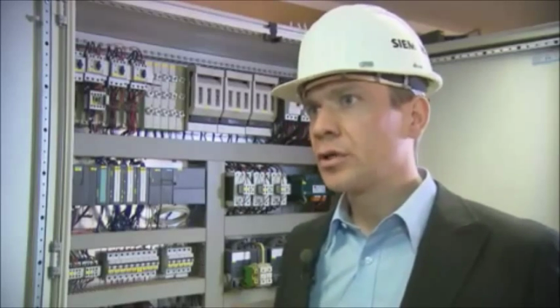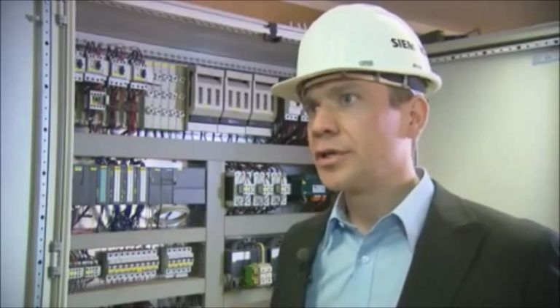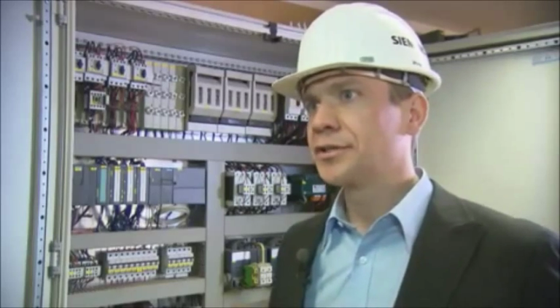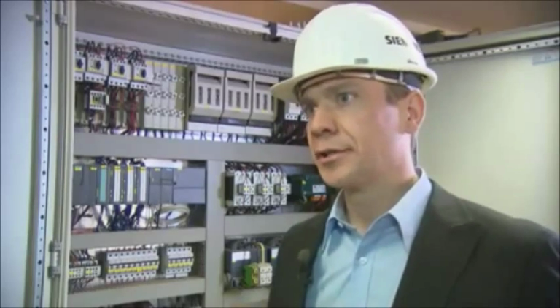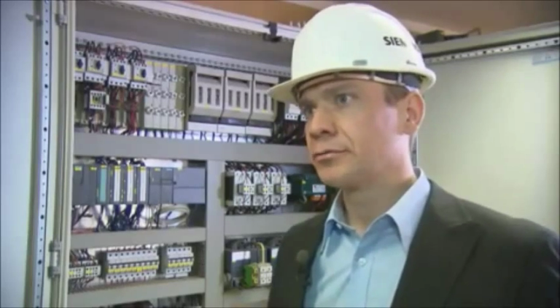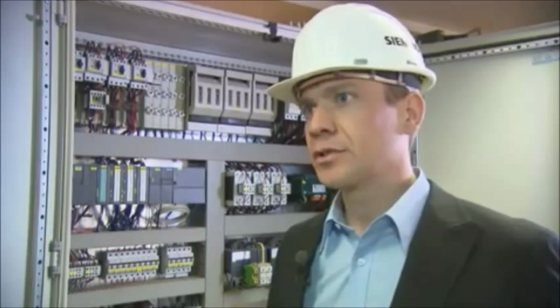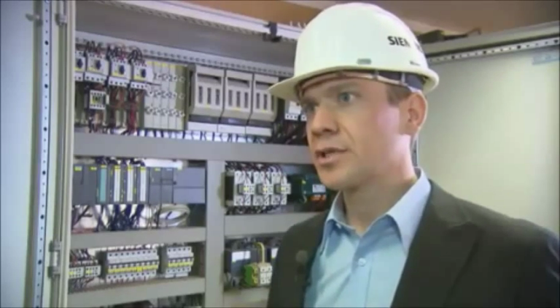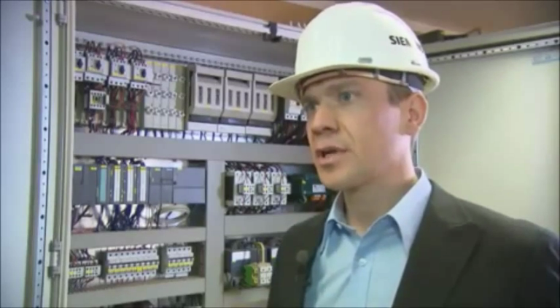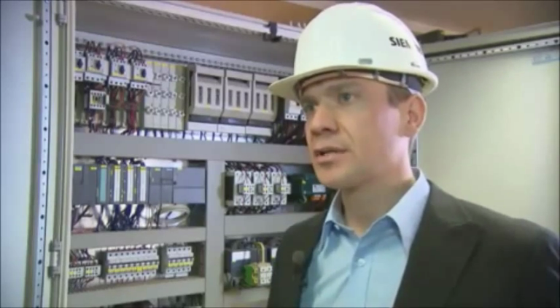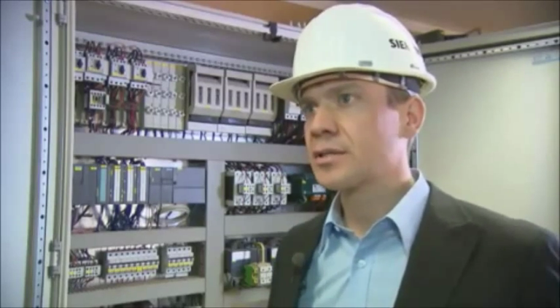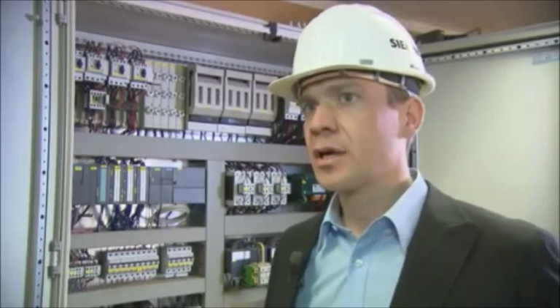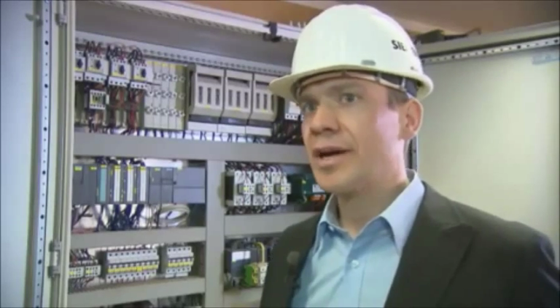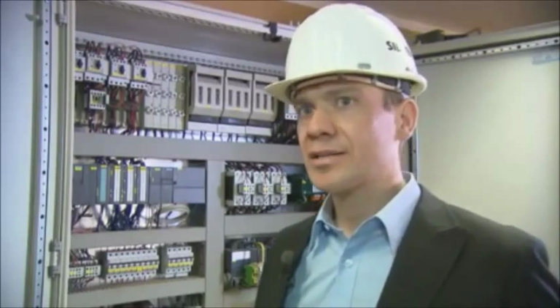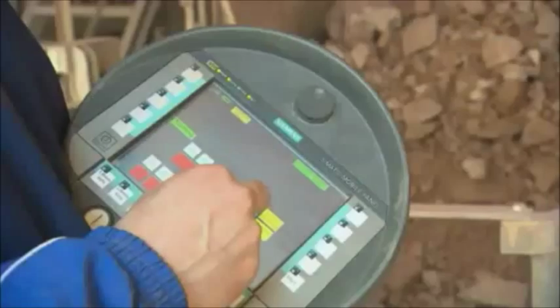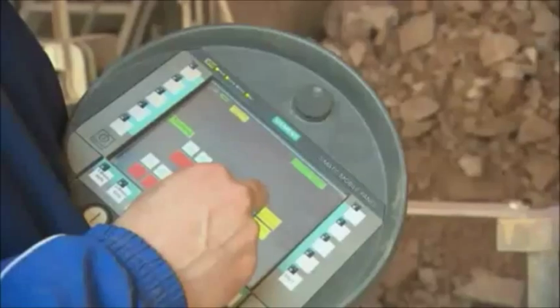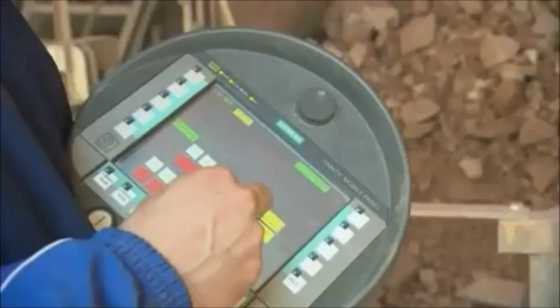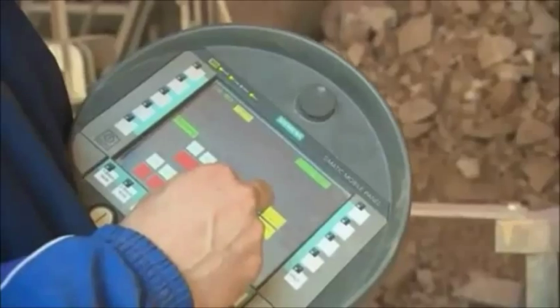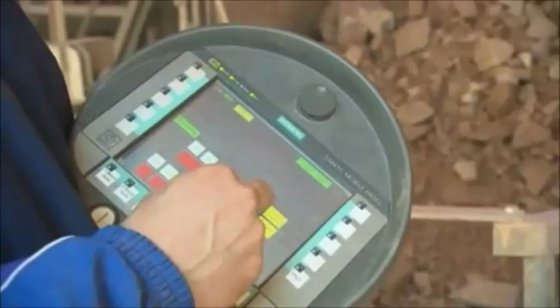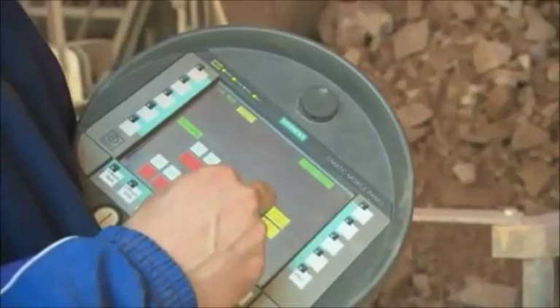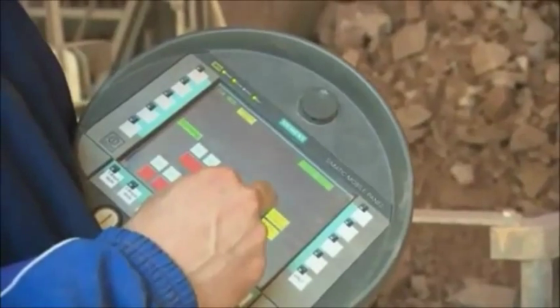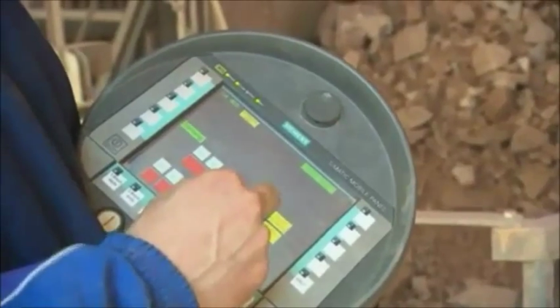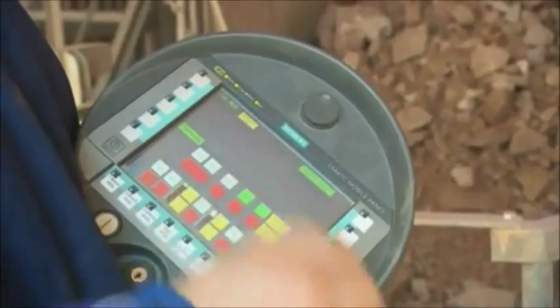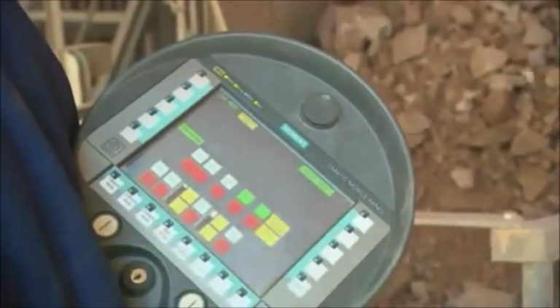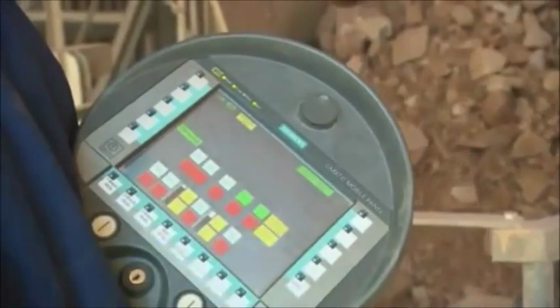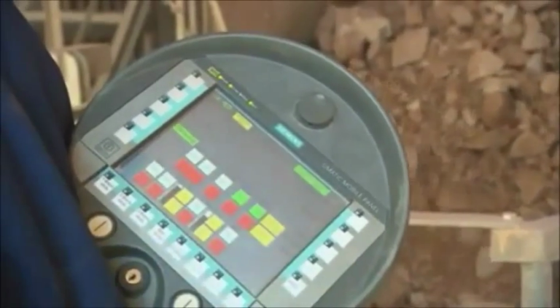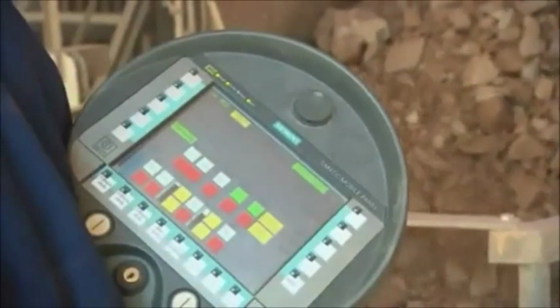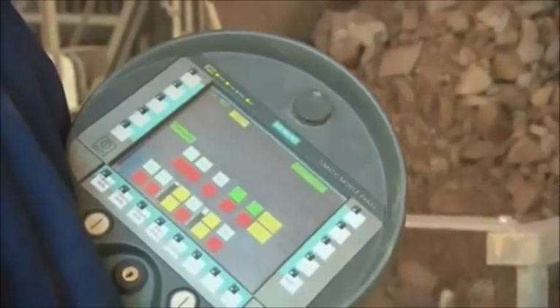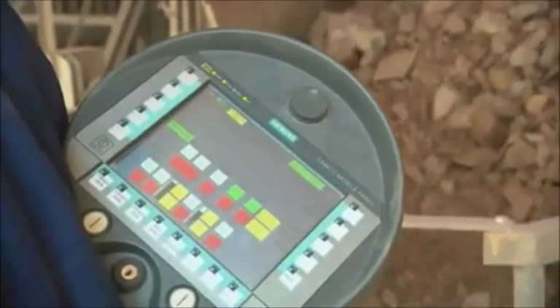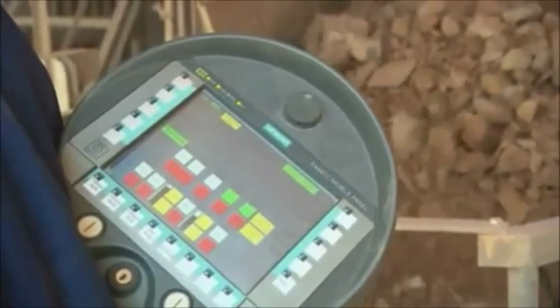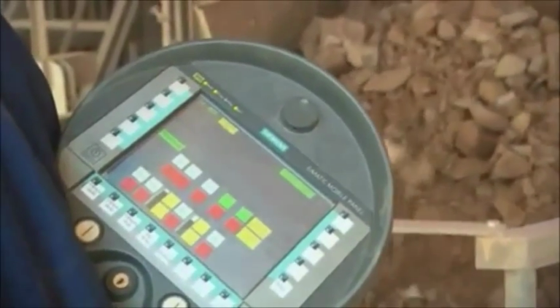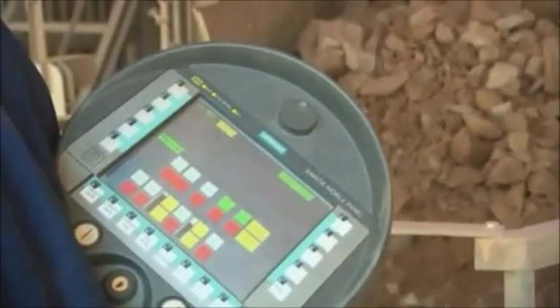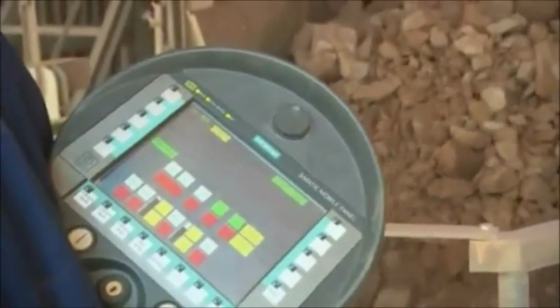The wireless LAN panel immediately became an integral part of the system and could quickly be put to use.